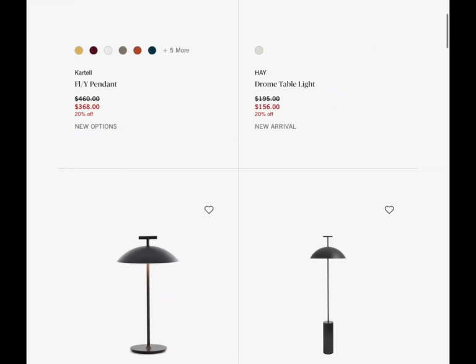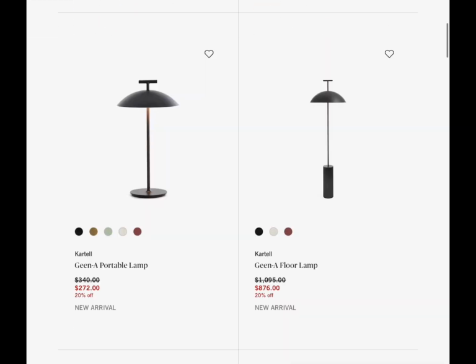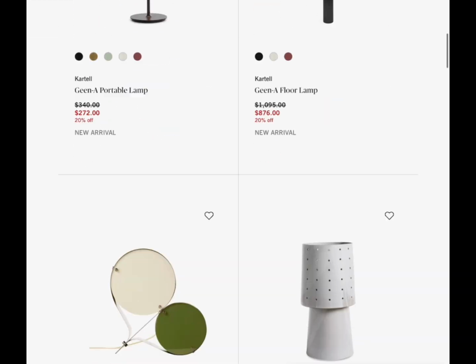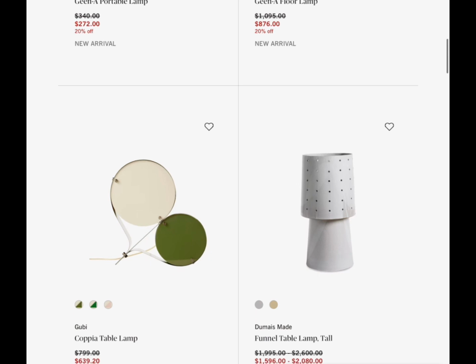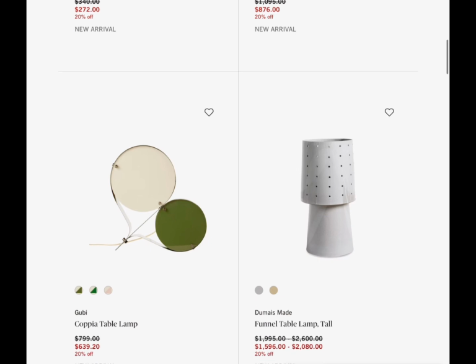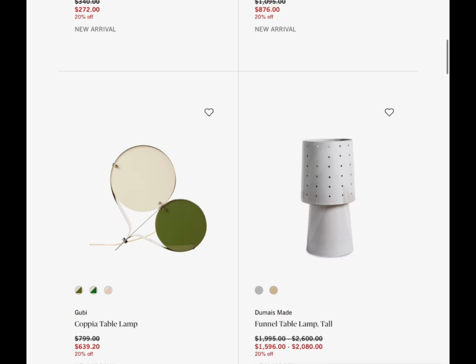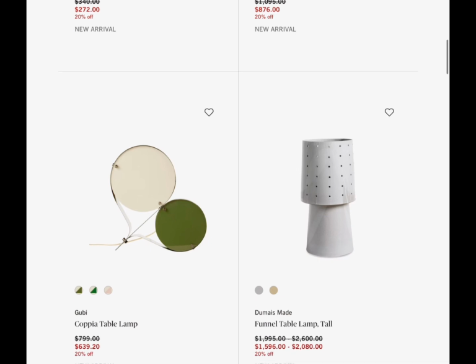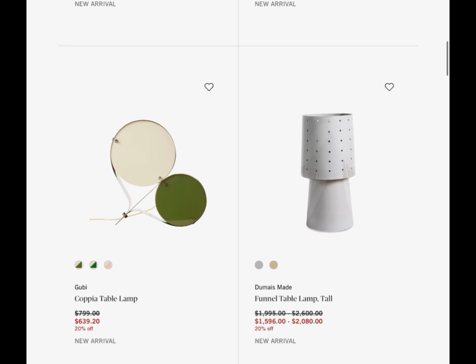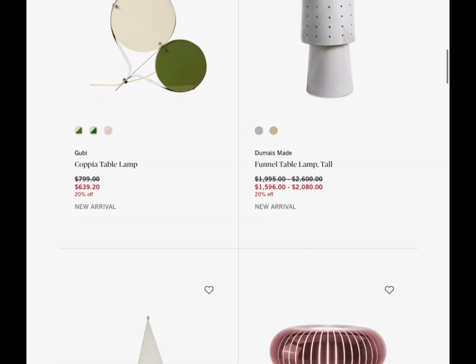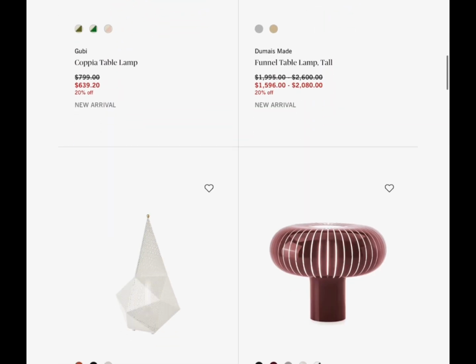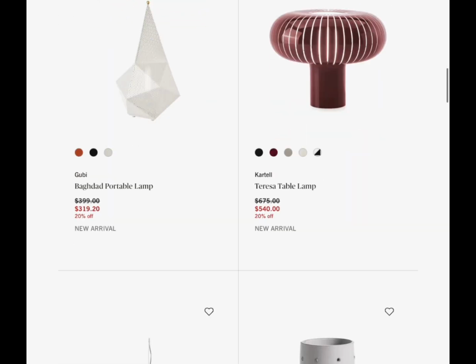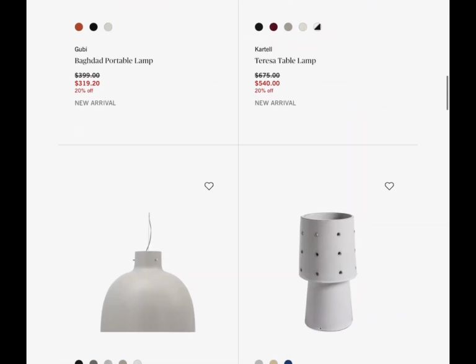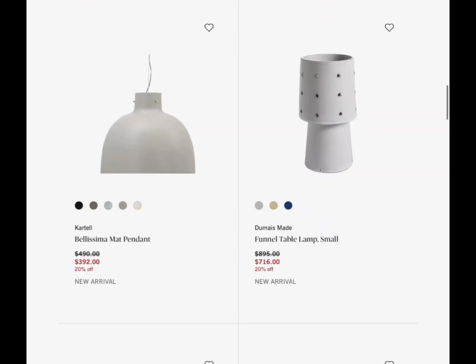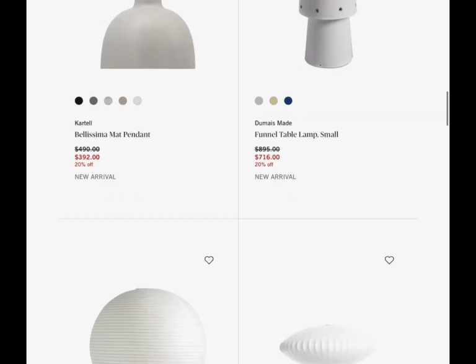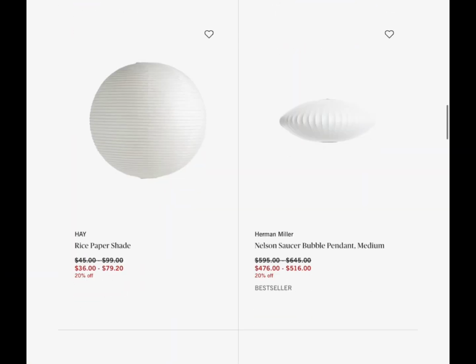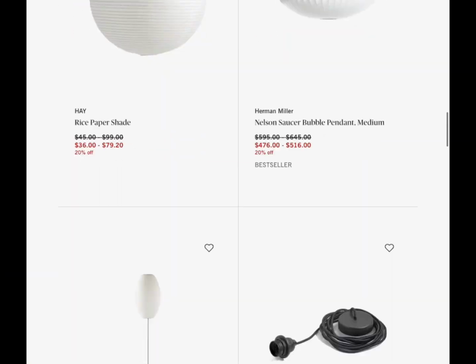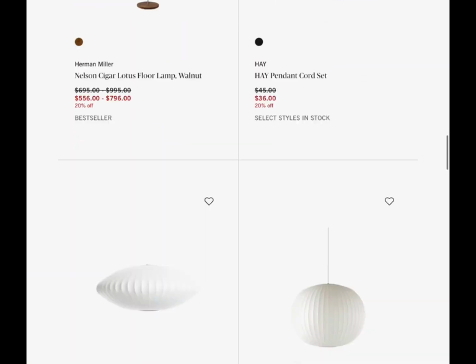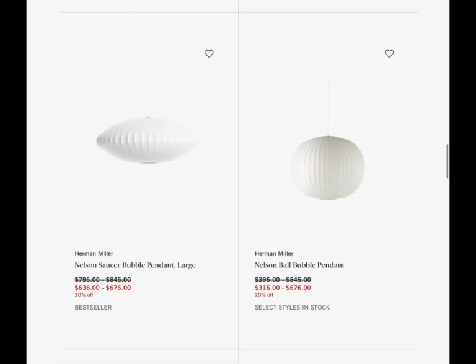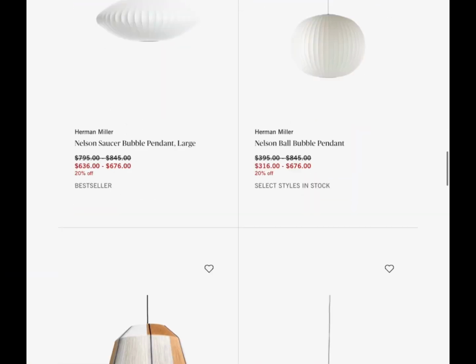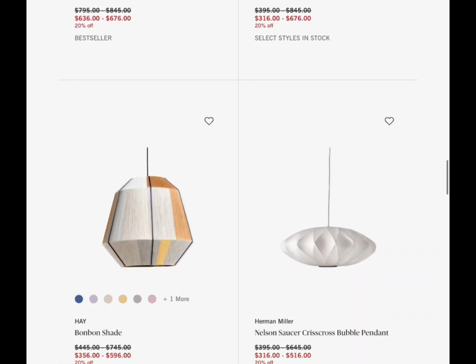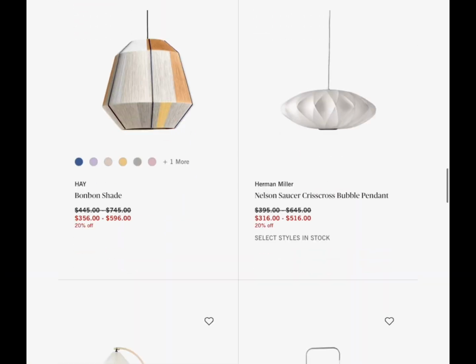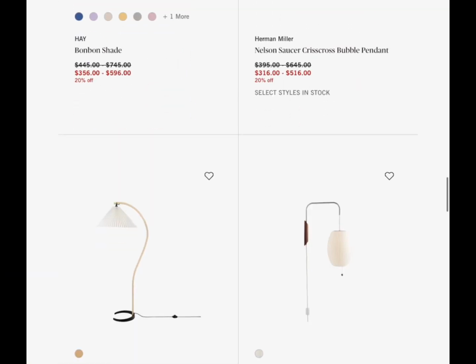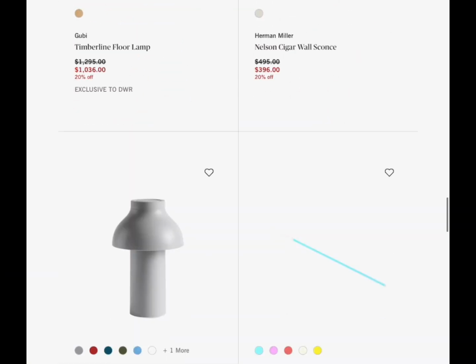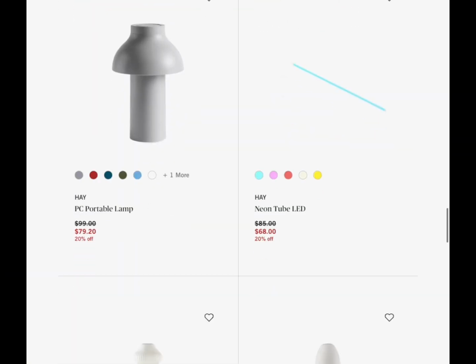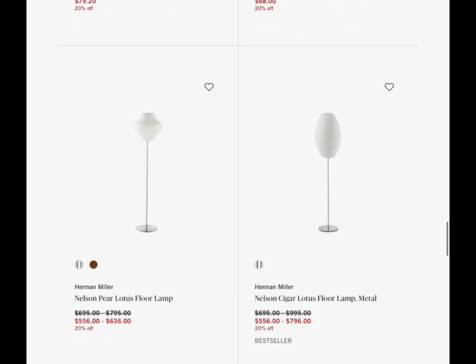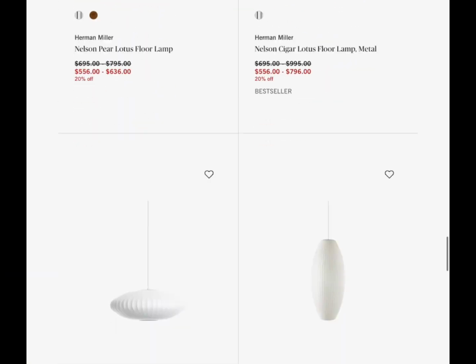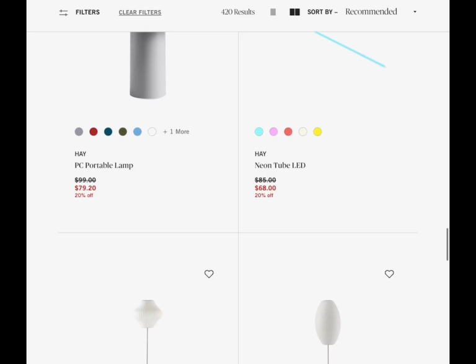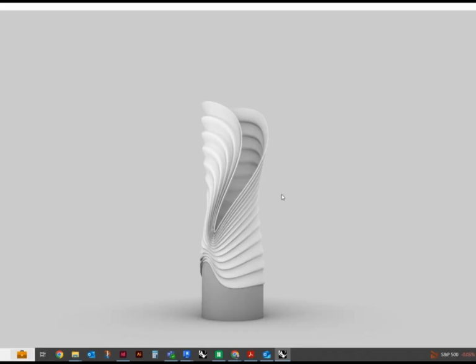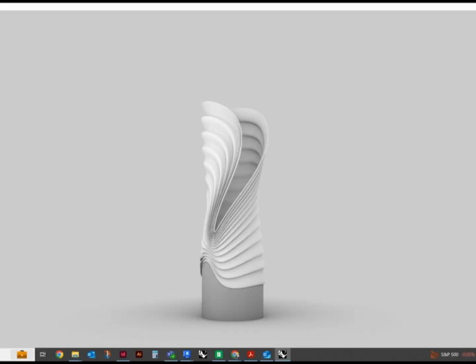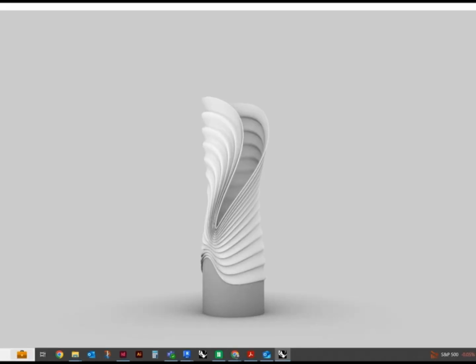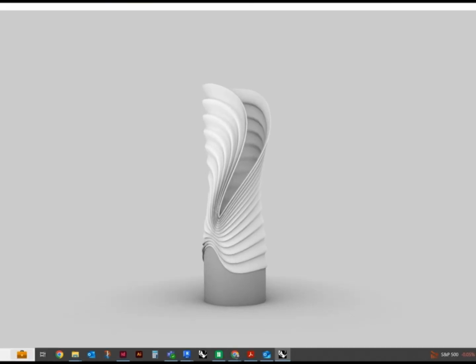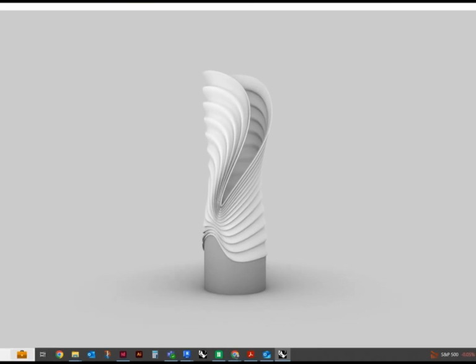Honestly, there are many other websites you can use for reference to create your own design, but me, I just went at it. I'm not really trying to sell this — I honestly just like to create.